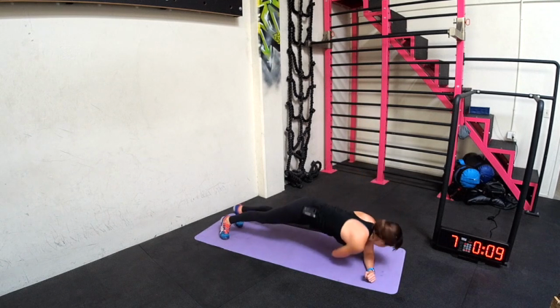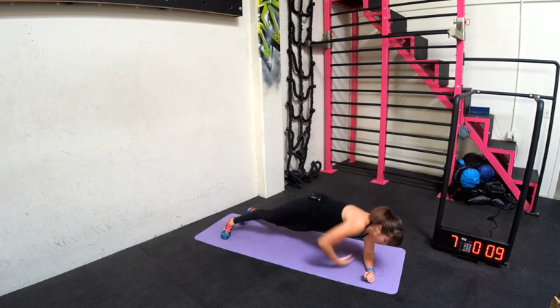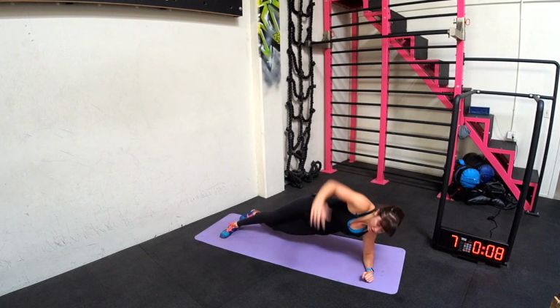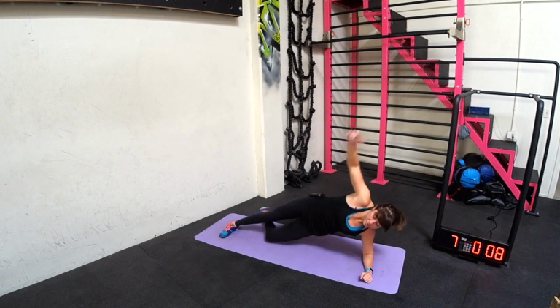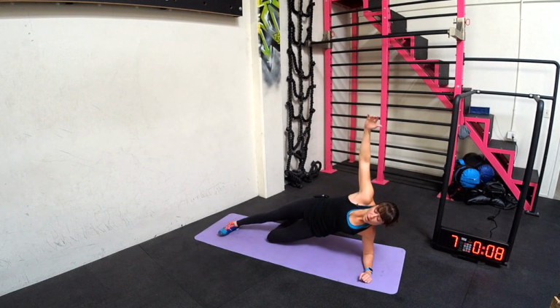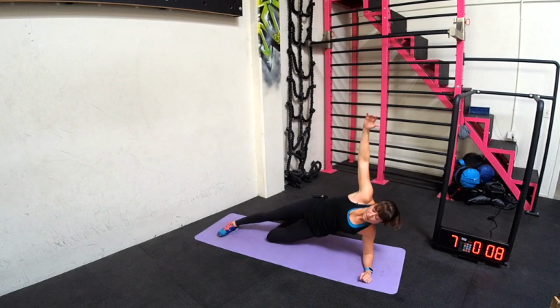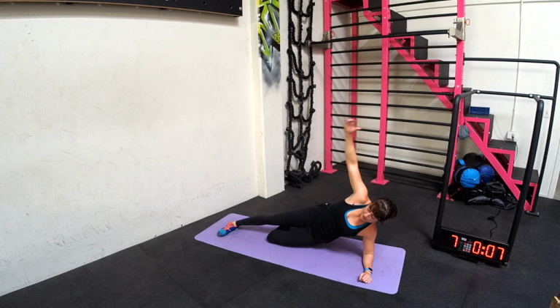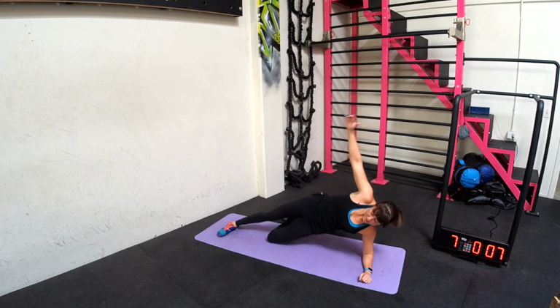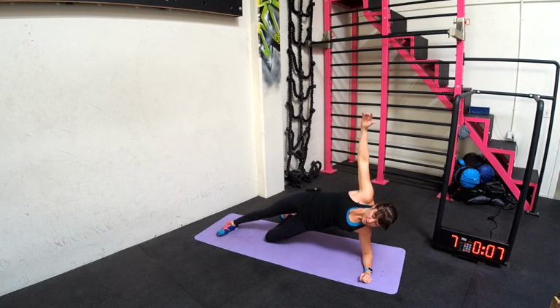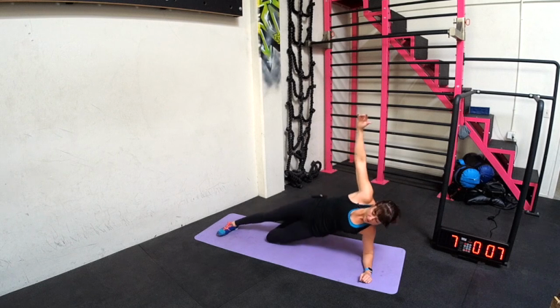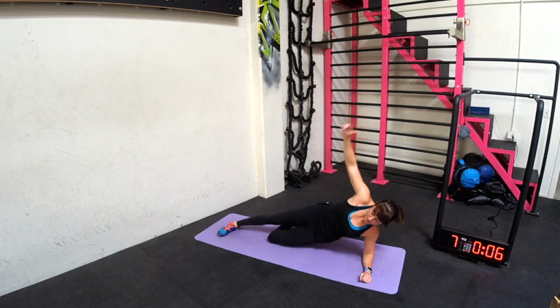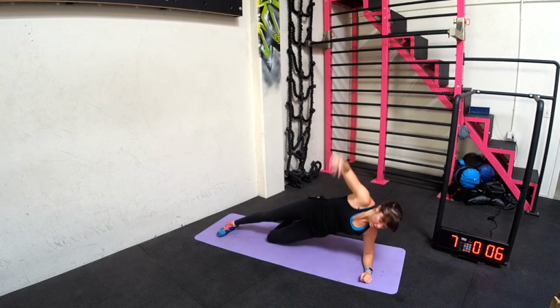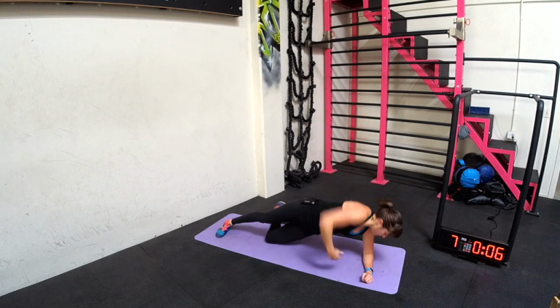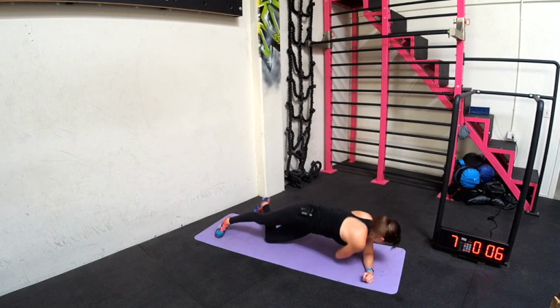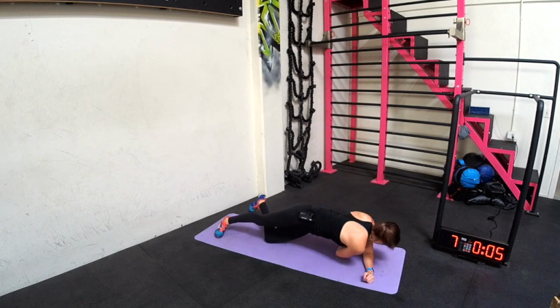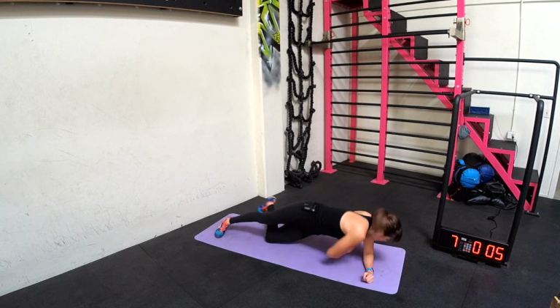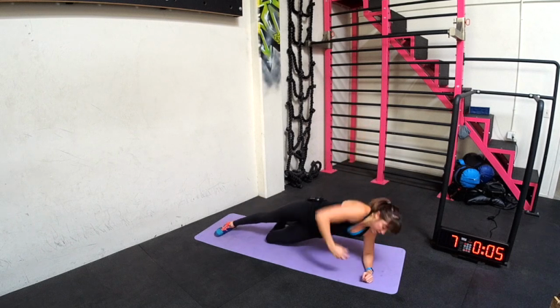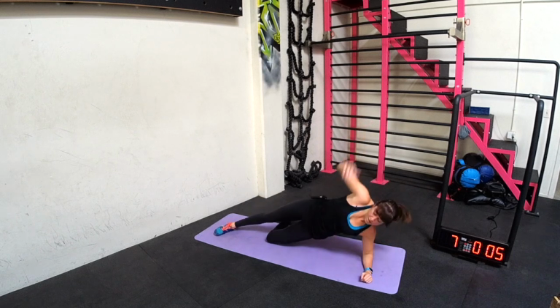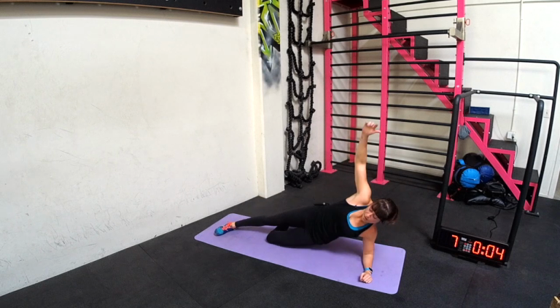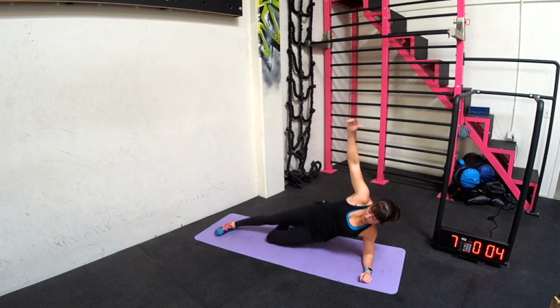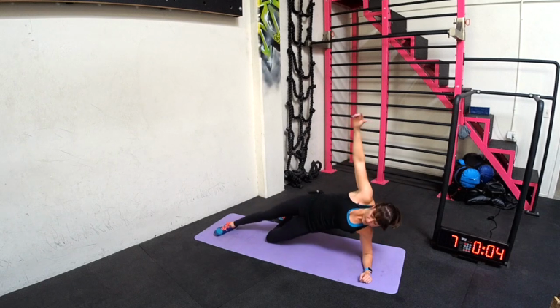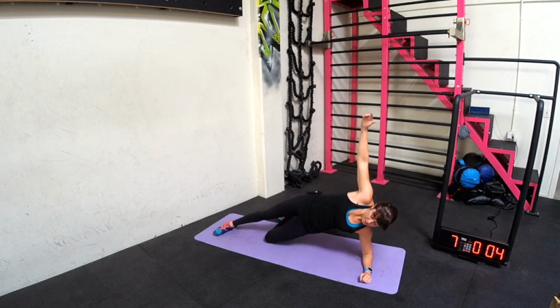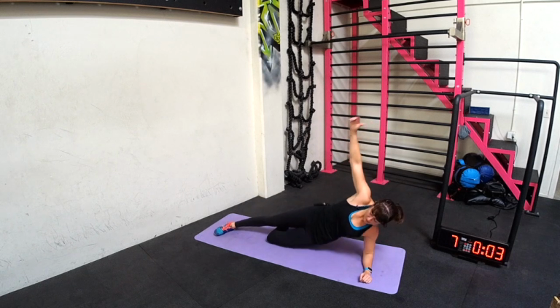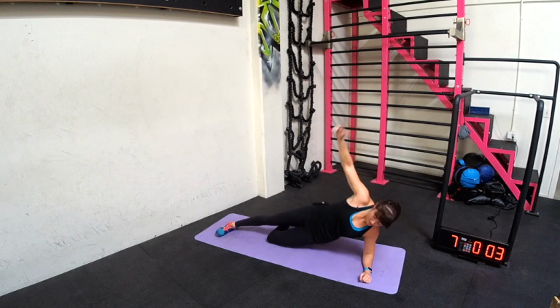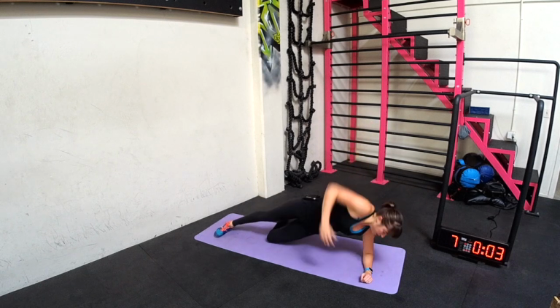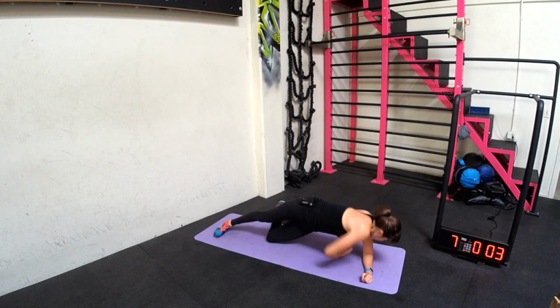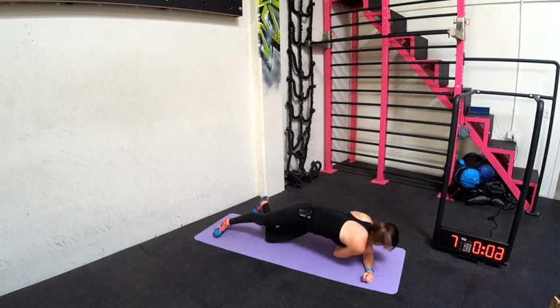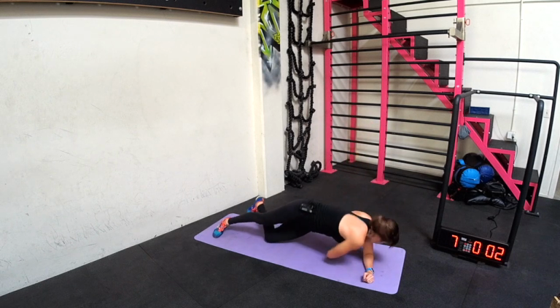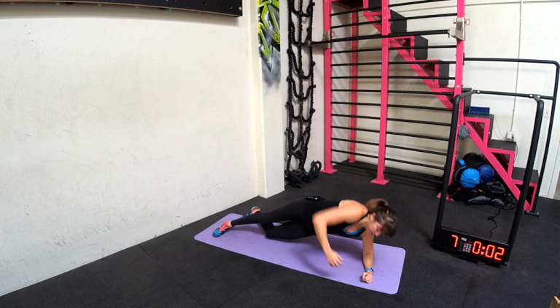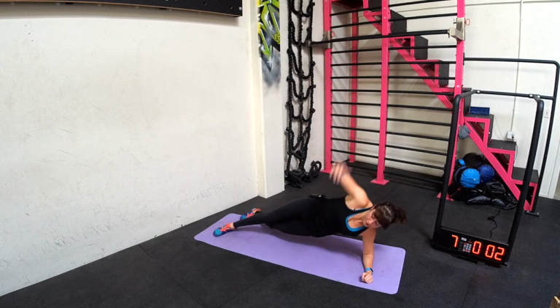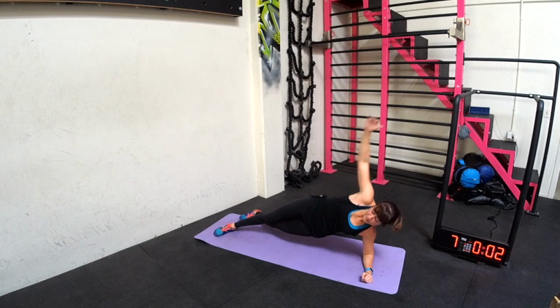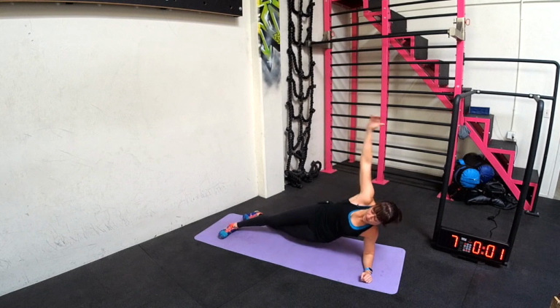Beginners, down to that knee. Dip, dip, still reaching. Otherwise up on those toes.